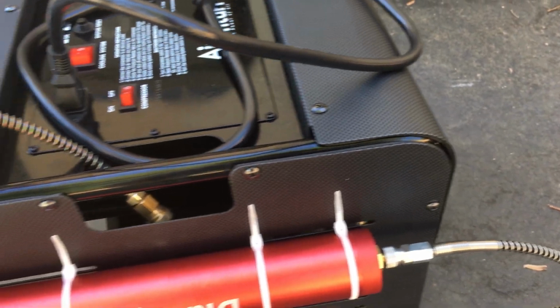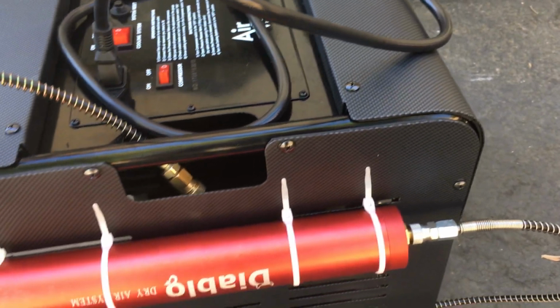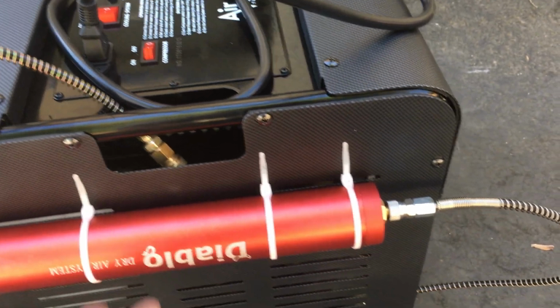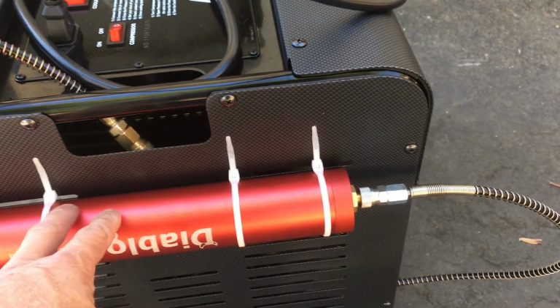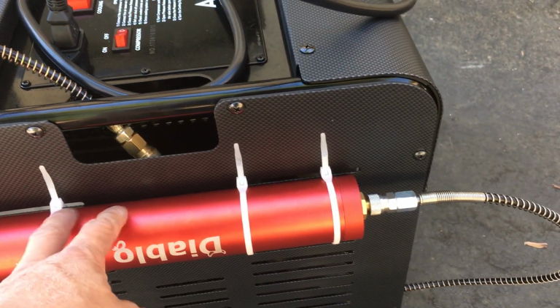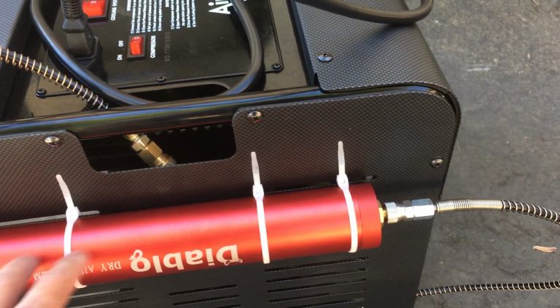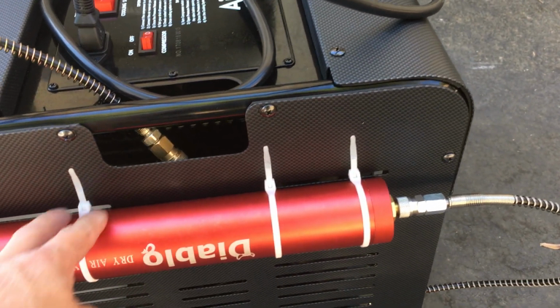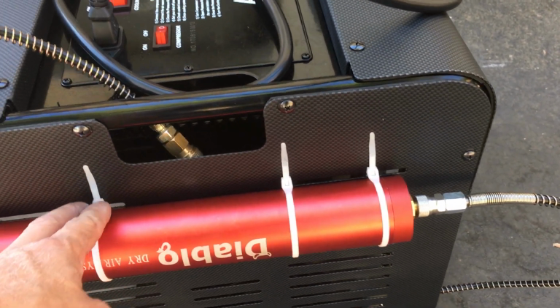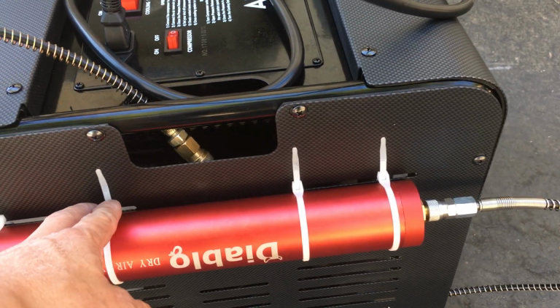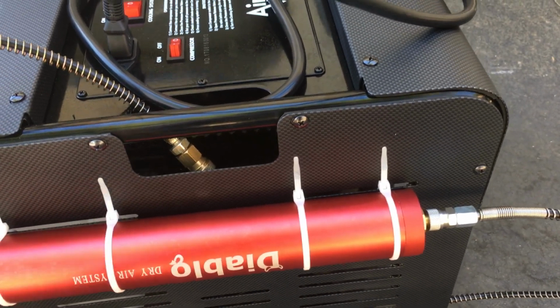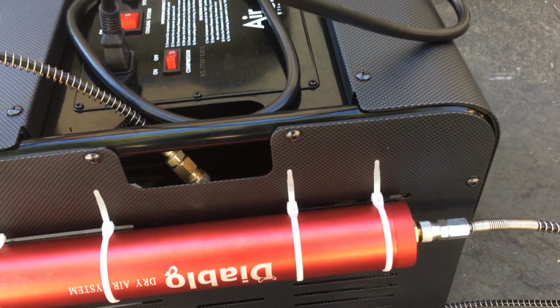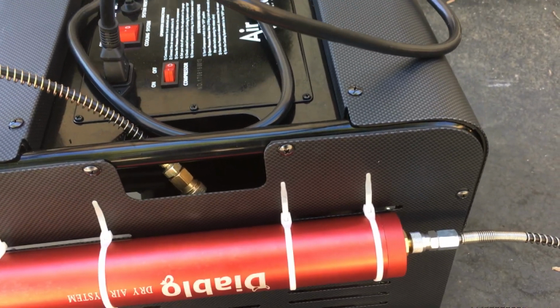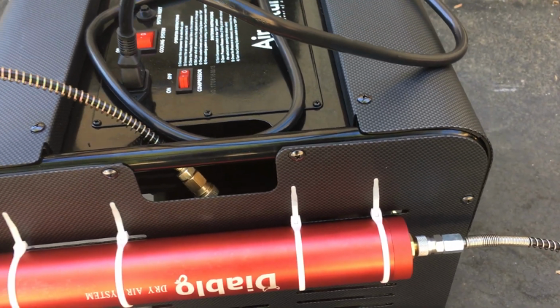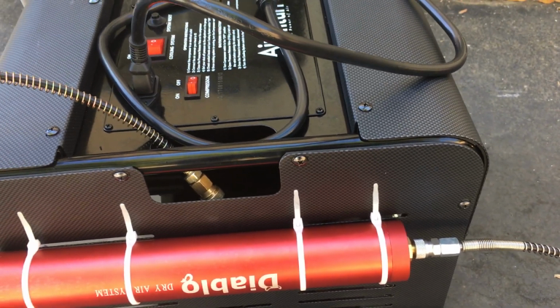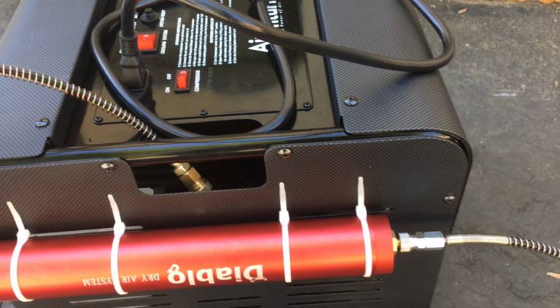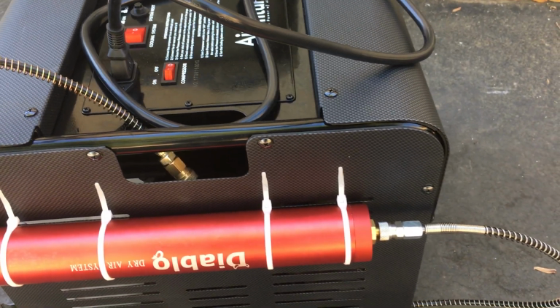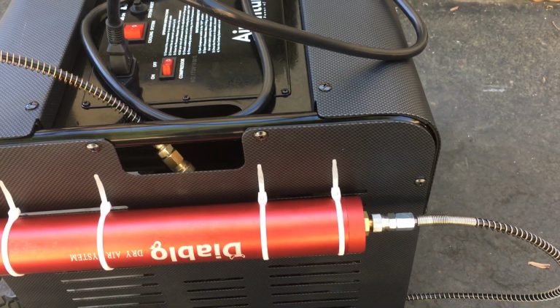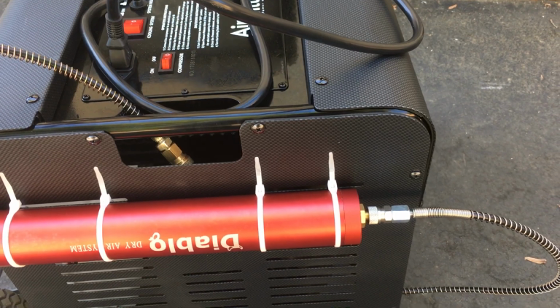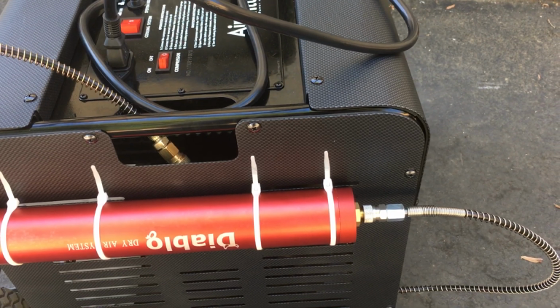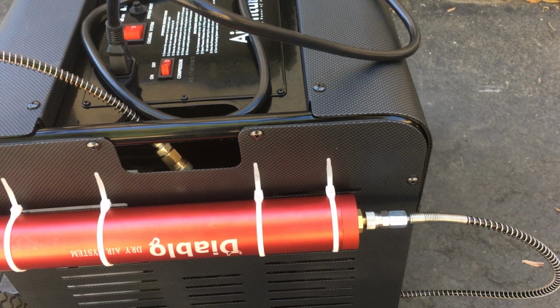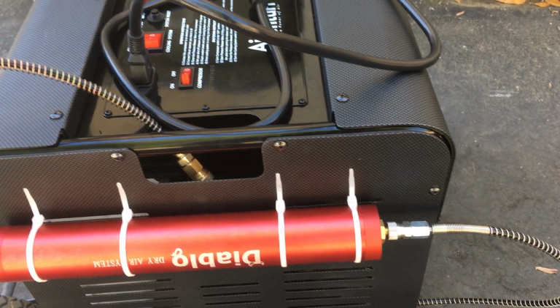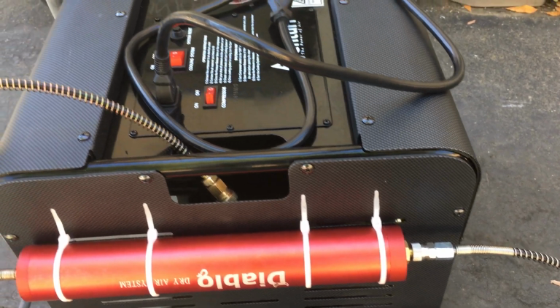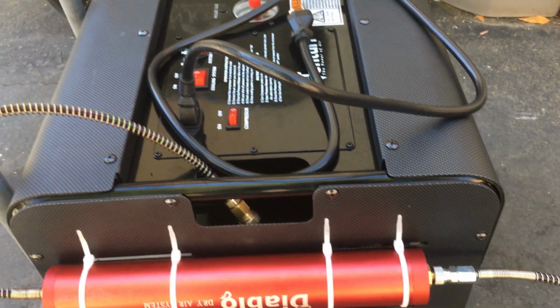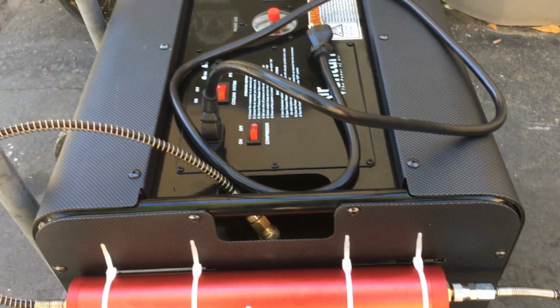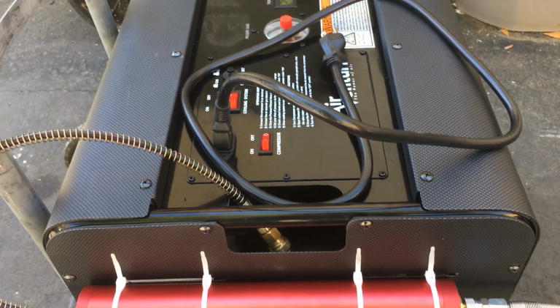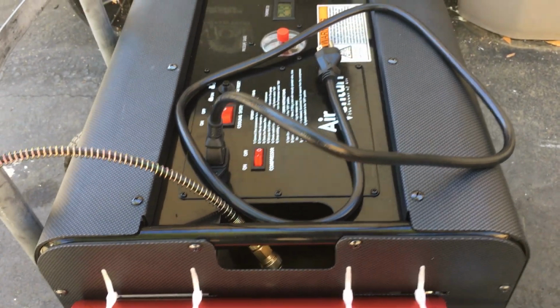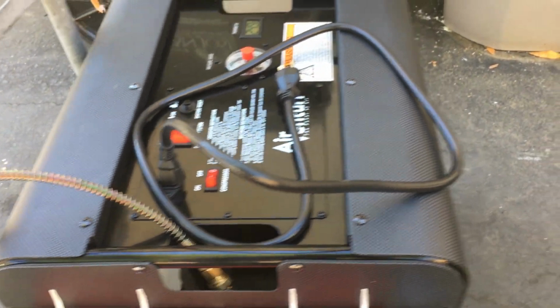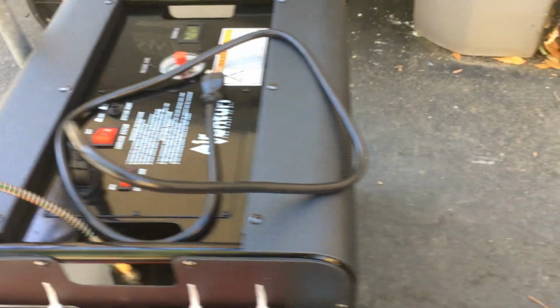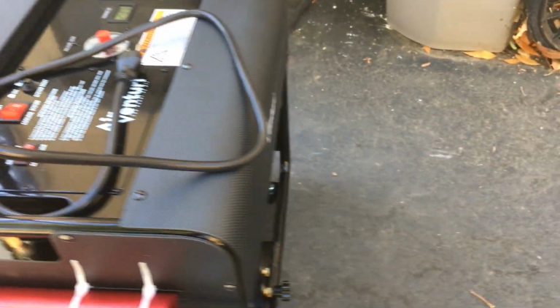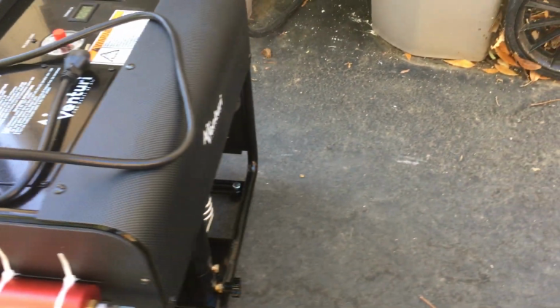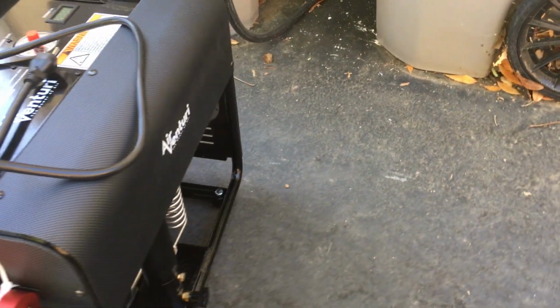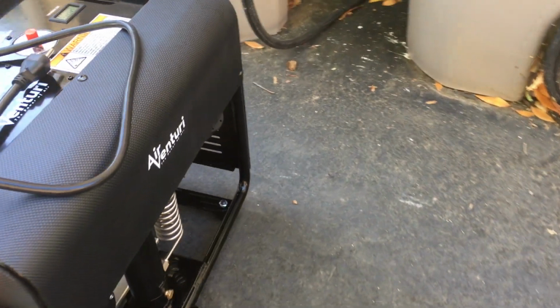I contacted Airguns of Arizona — they haven't gotten back to me yet. That was a couple days ago, hopefully they get back to me soon. Anyways, this is how I have it set up now.